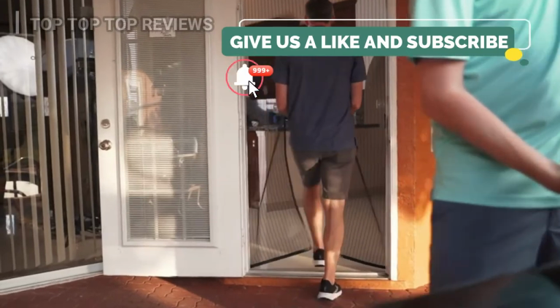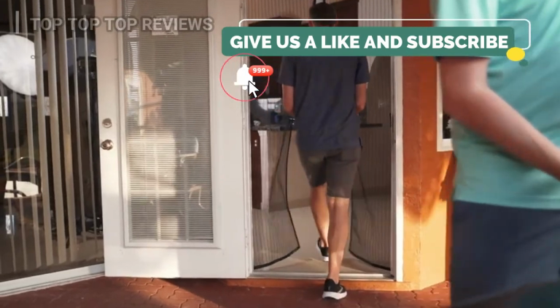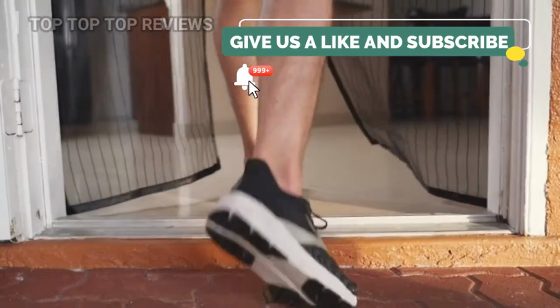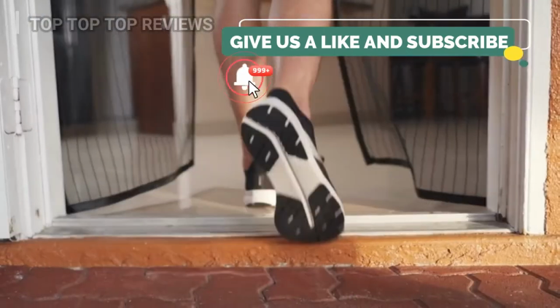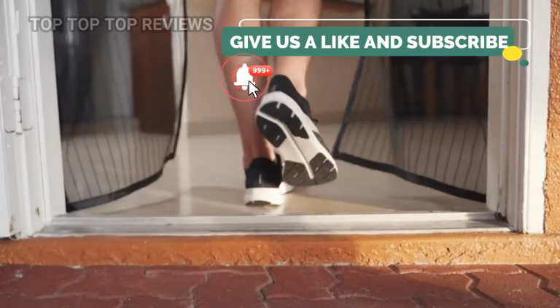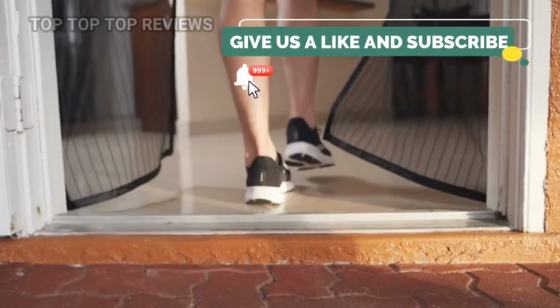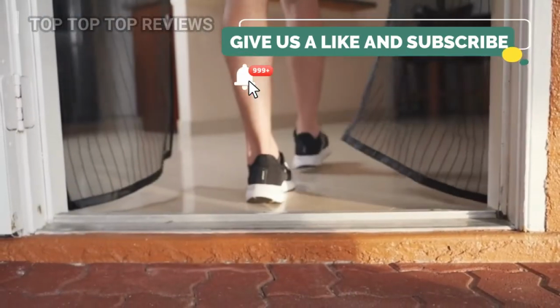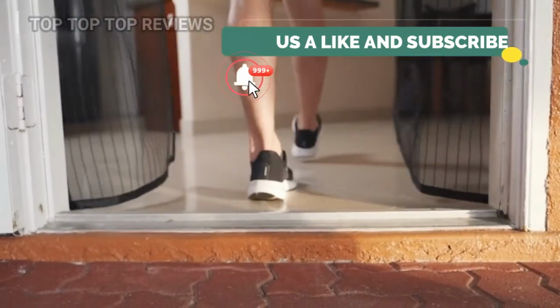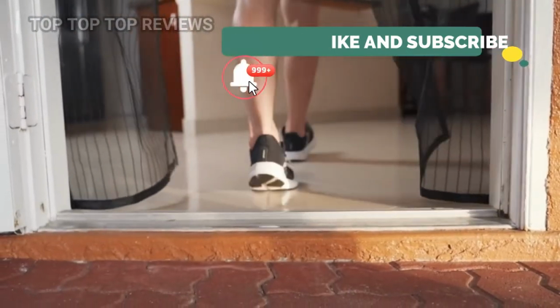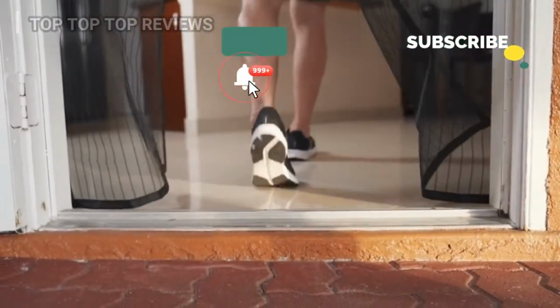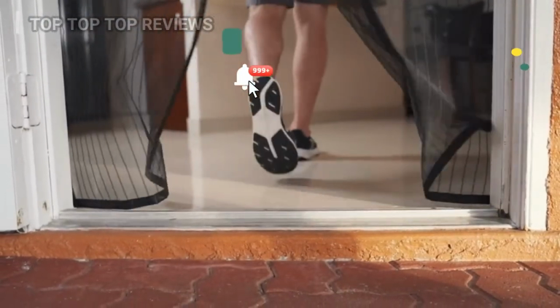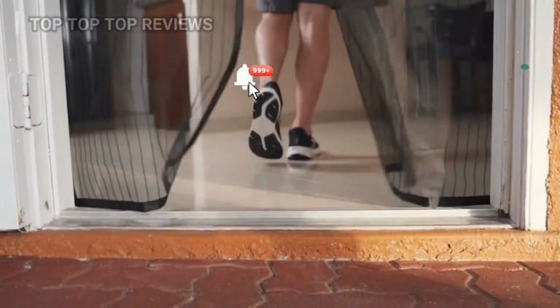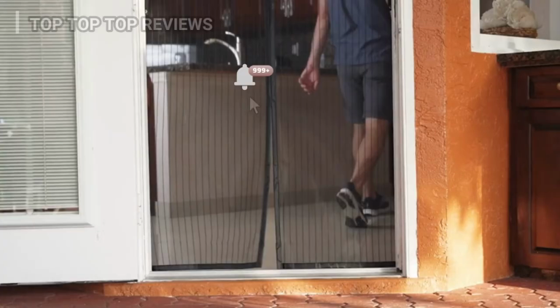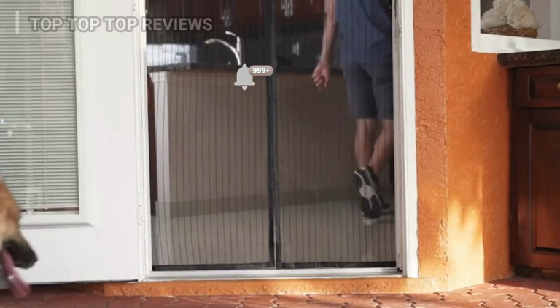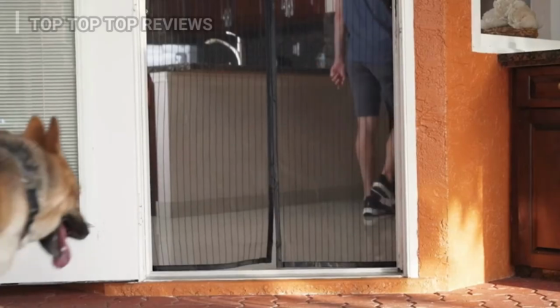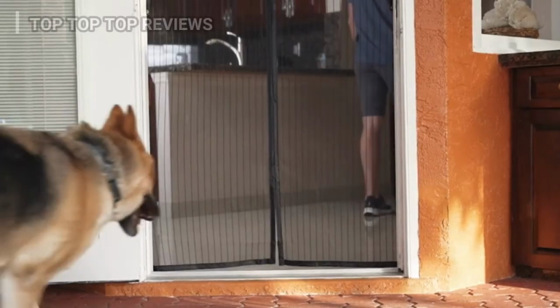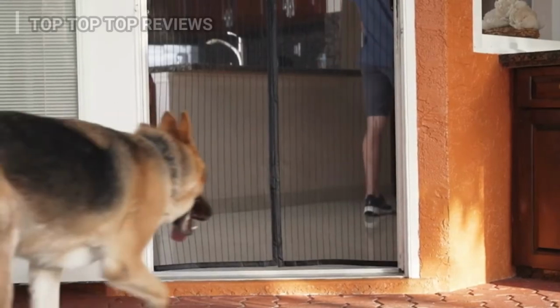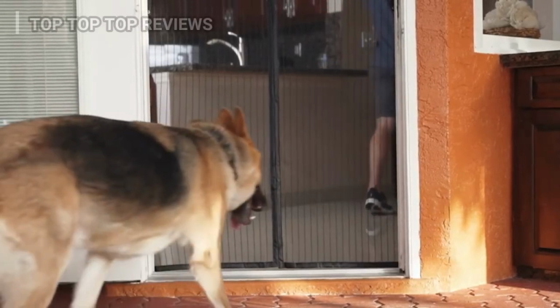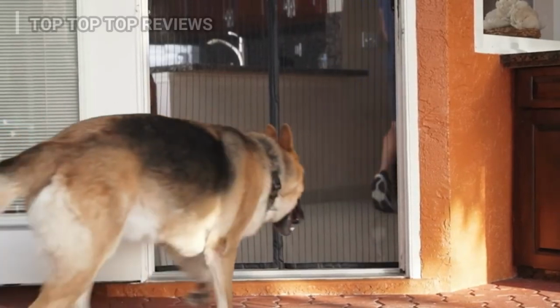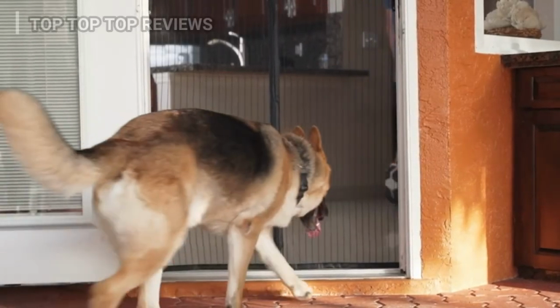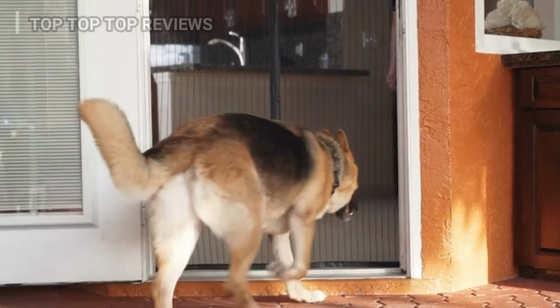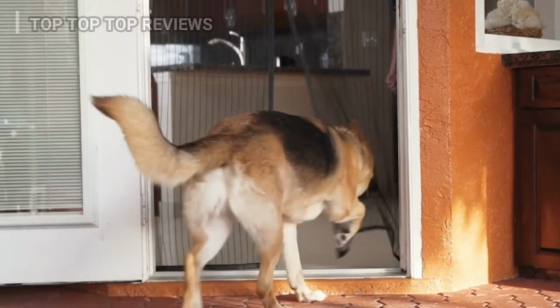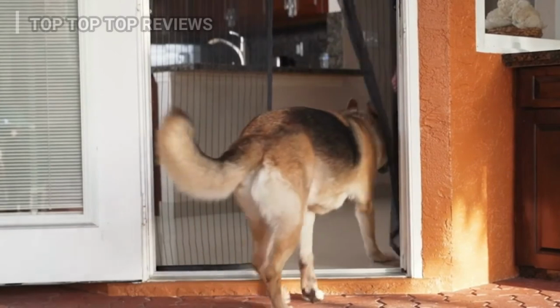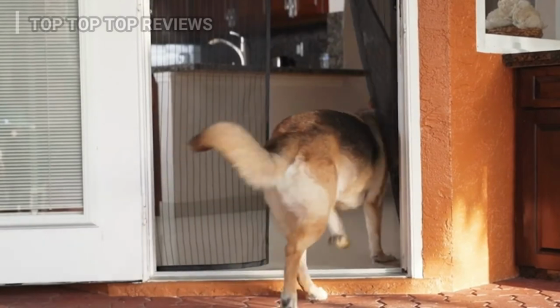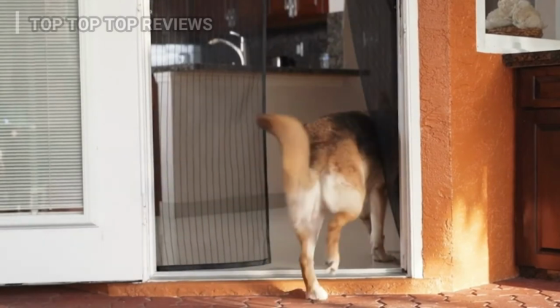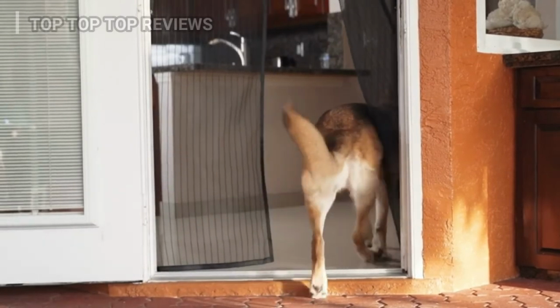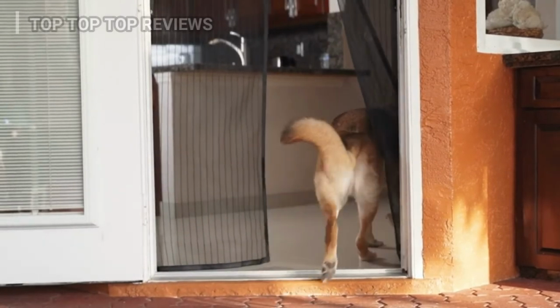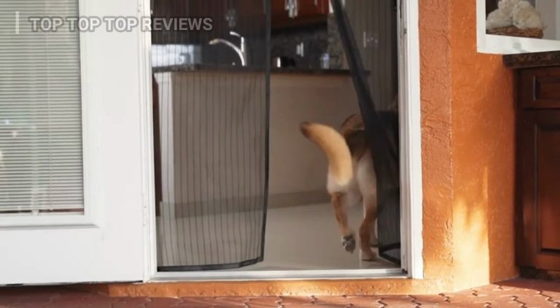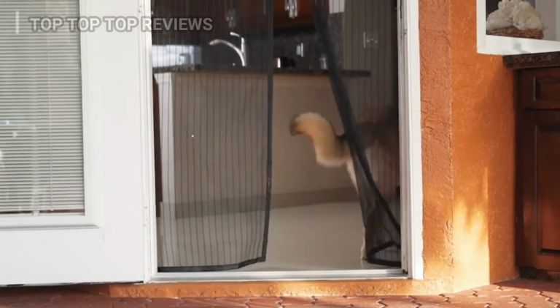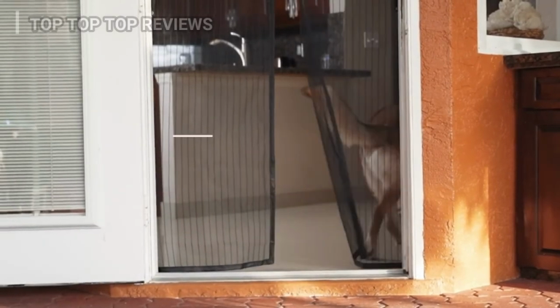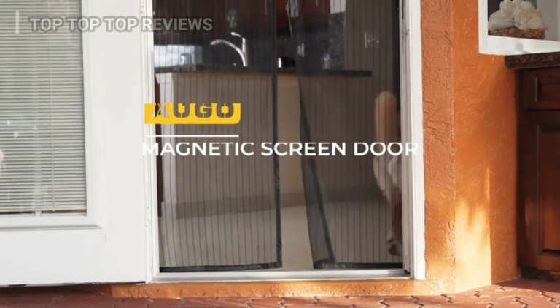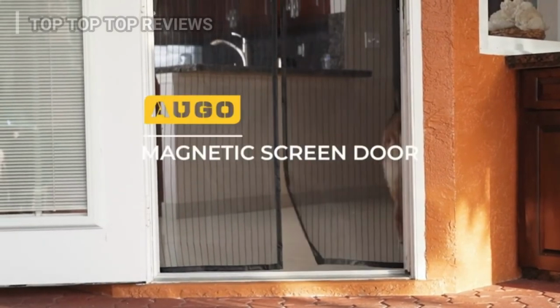It's kid, people, and dog-friendly, and affordable too. Enjoy fresh air with the Algo Magnetic screen door.